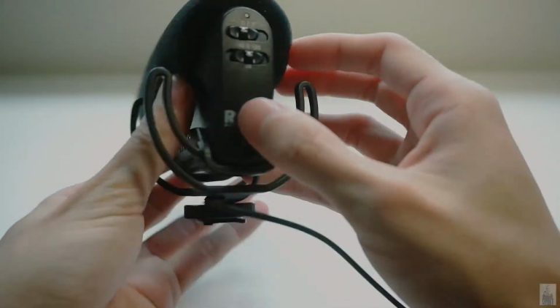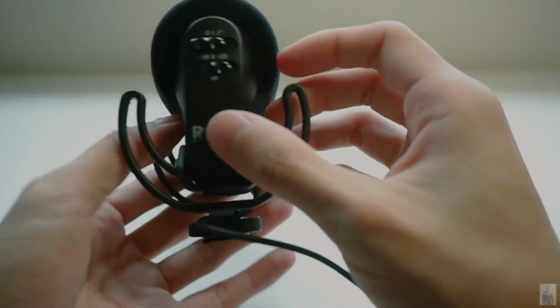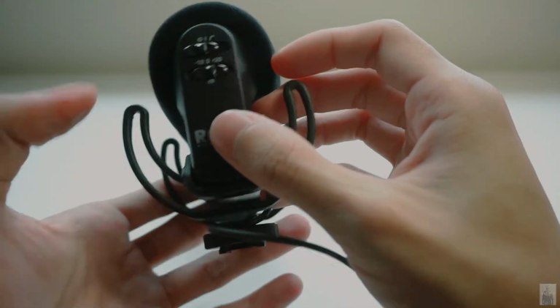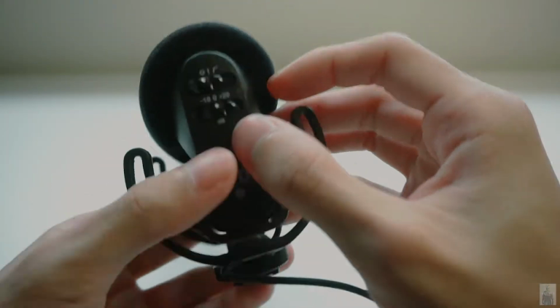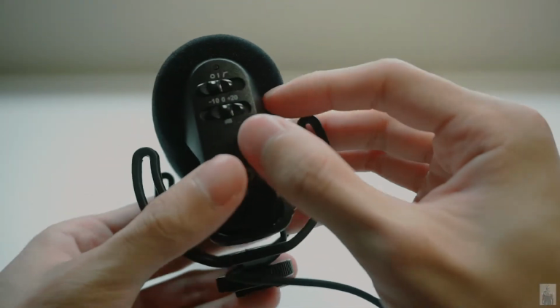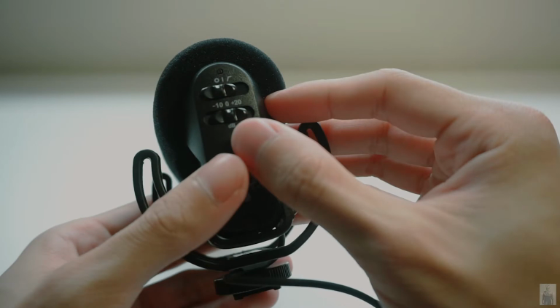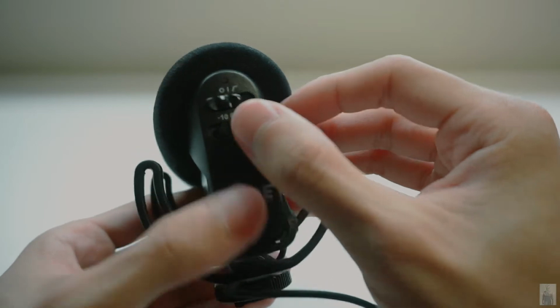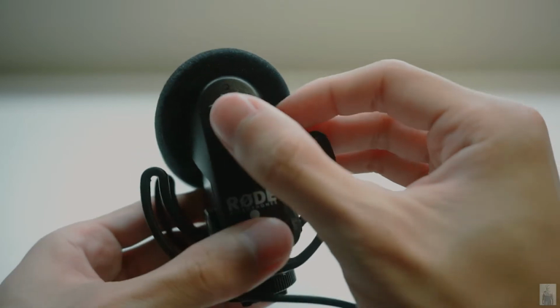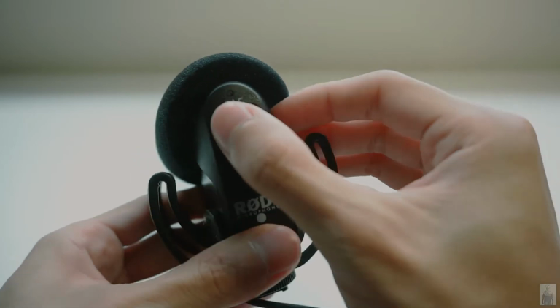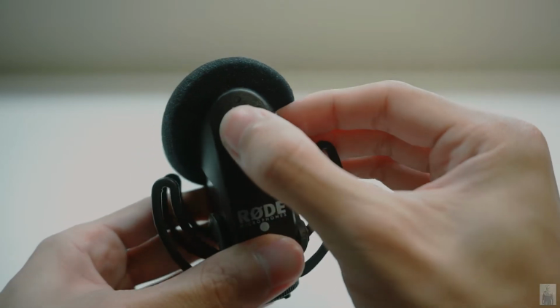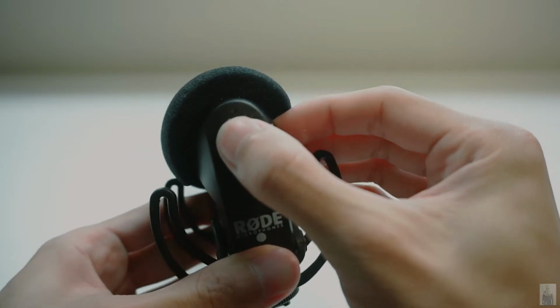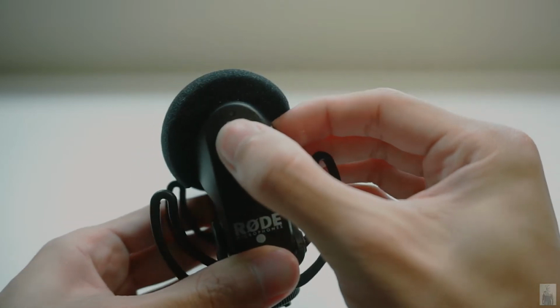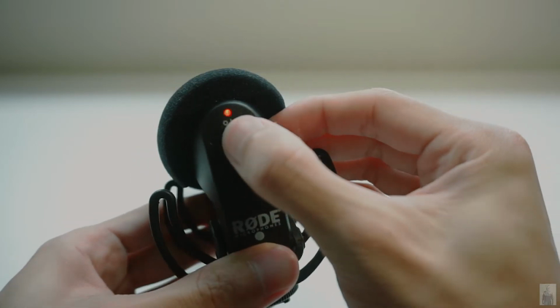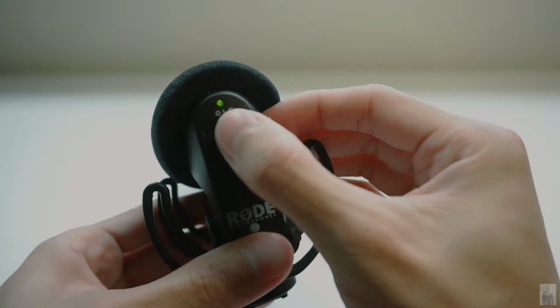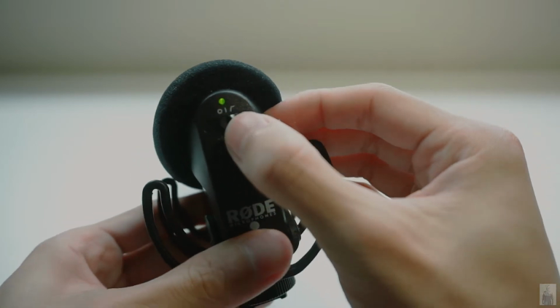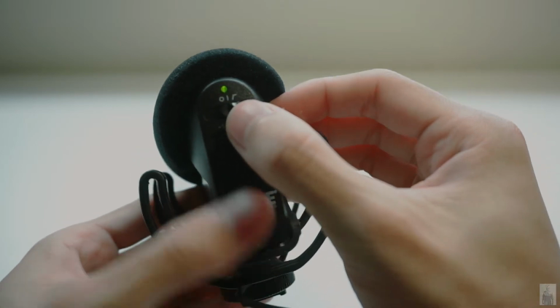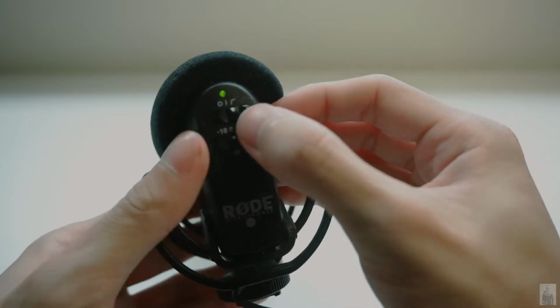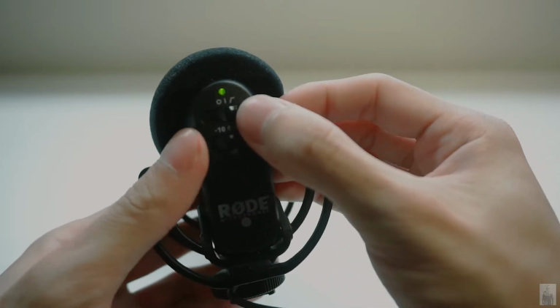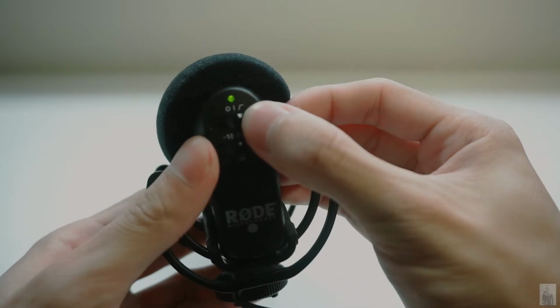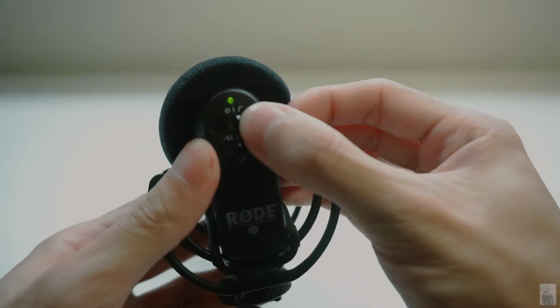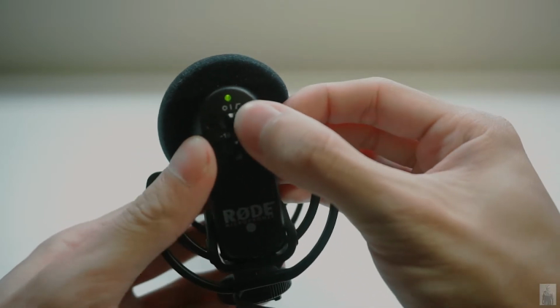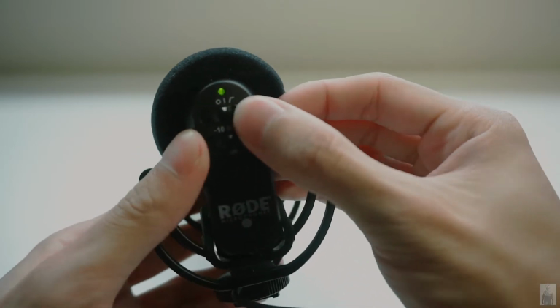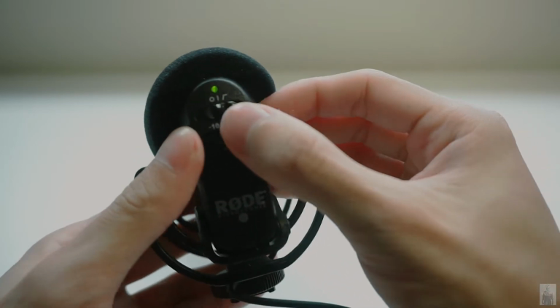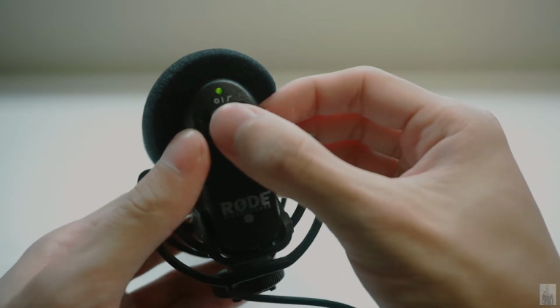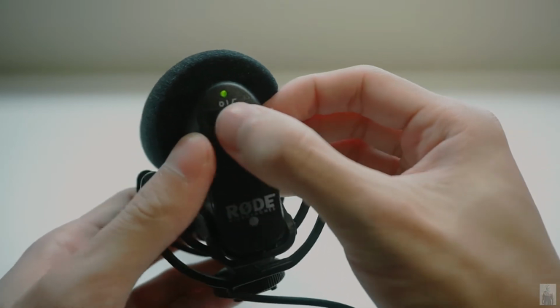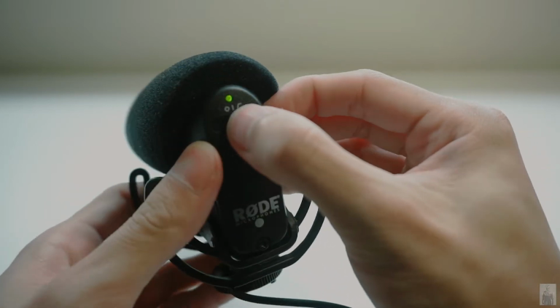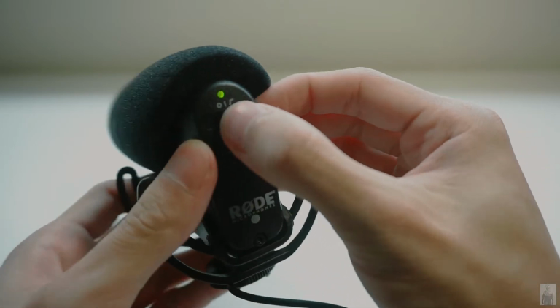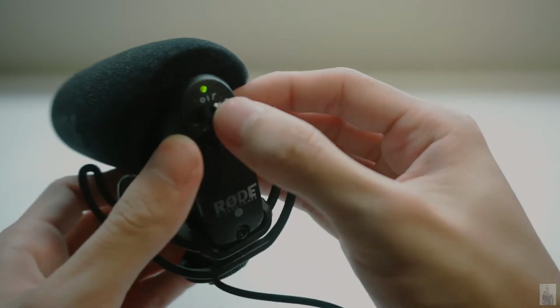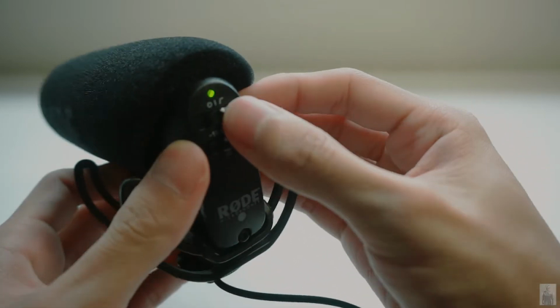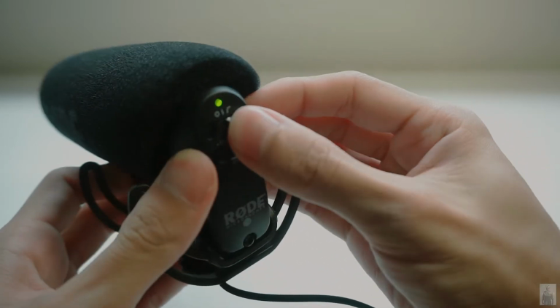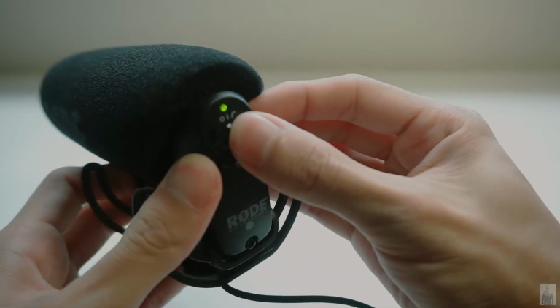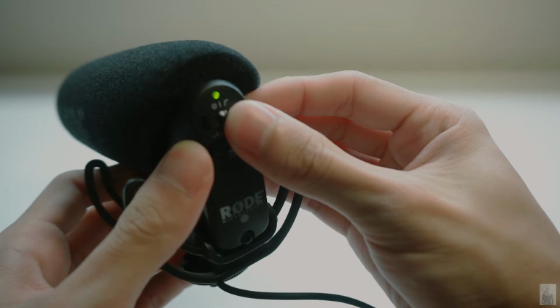Check the power button. There will be a green LED indicator that shows the mic is turned on.